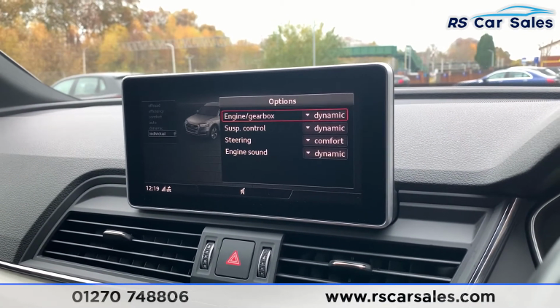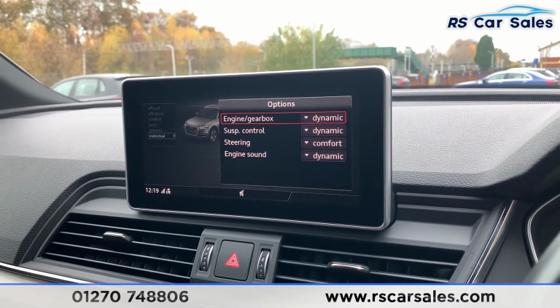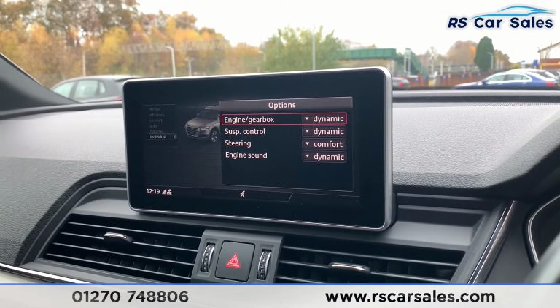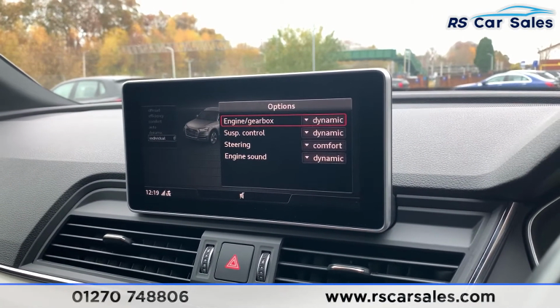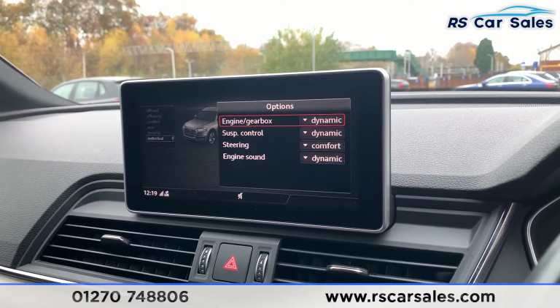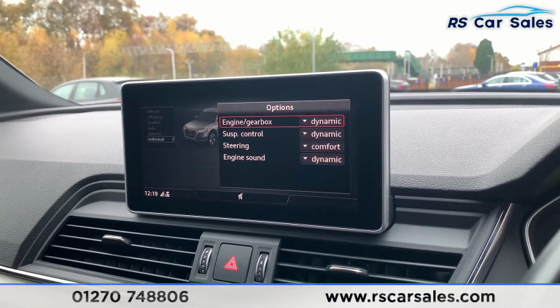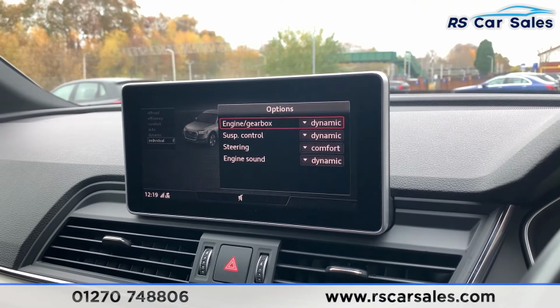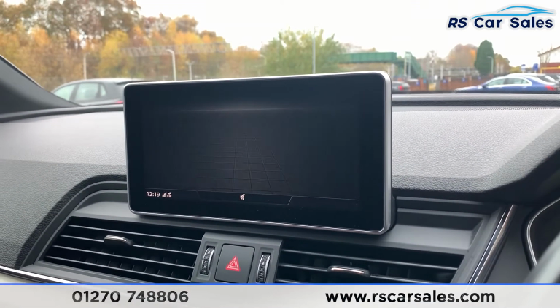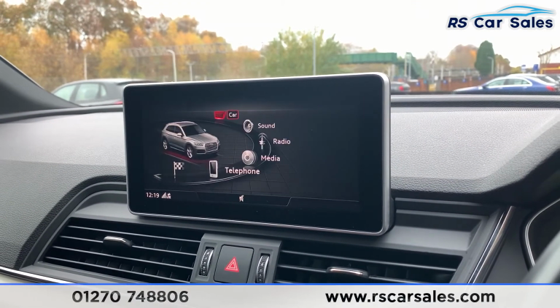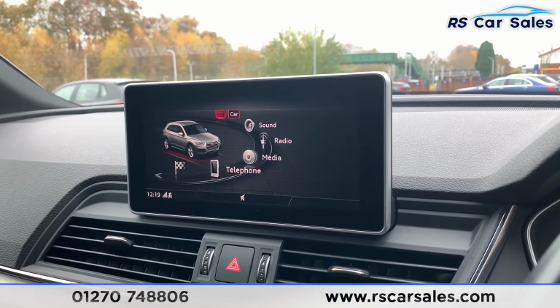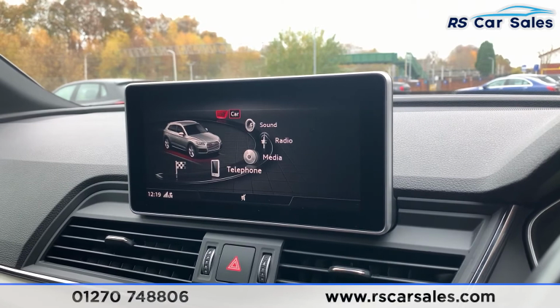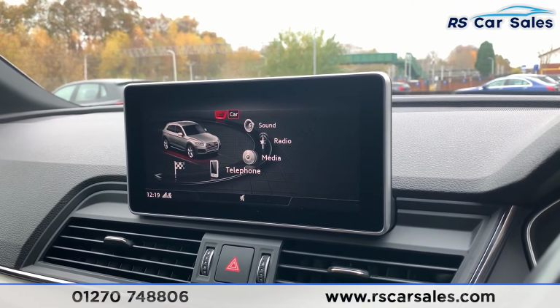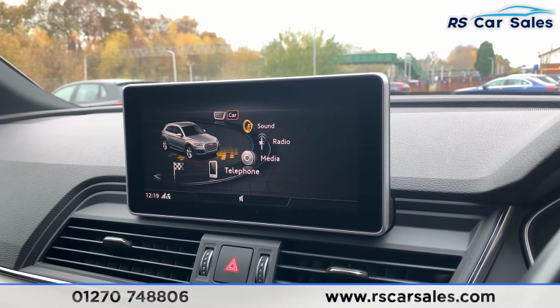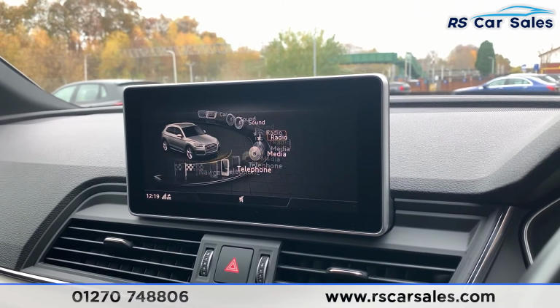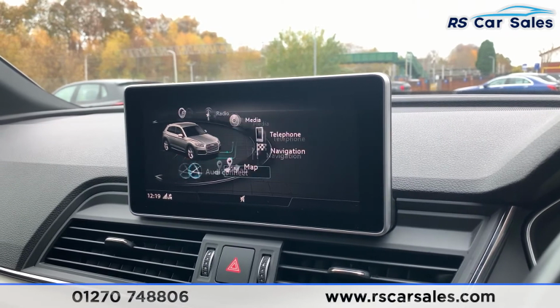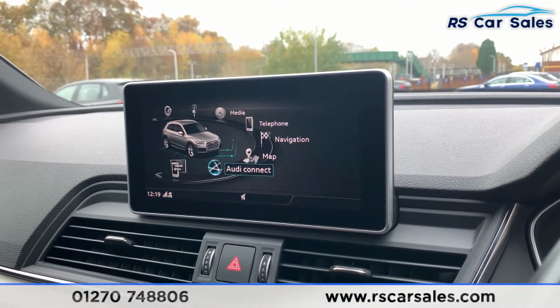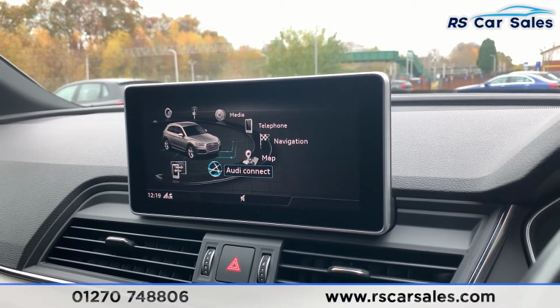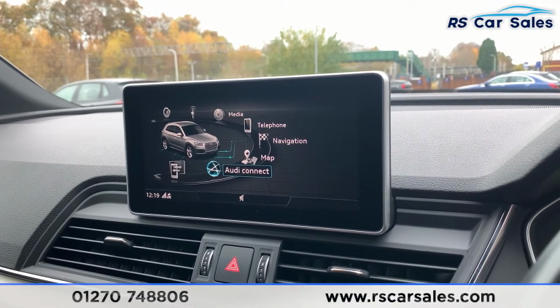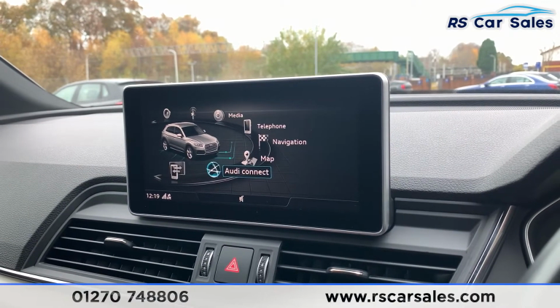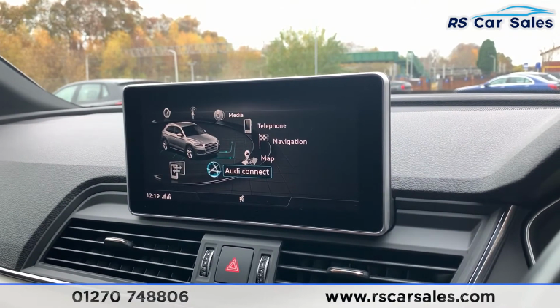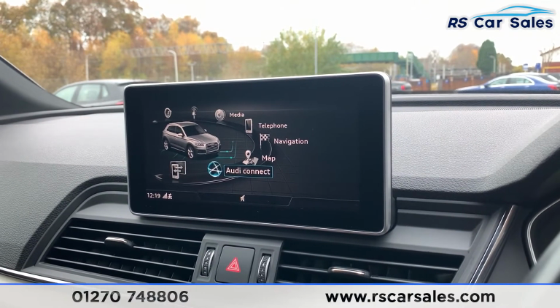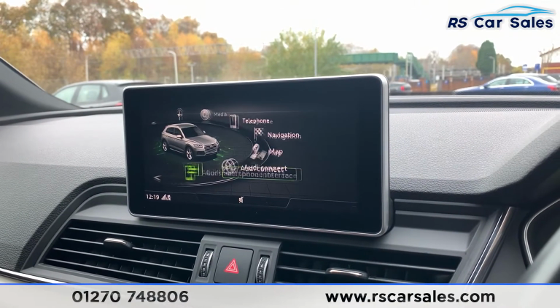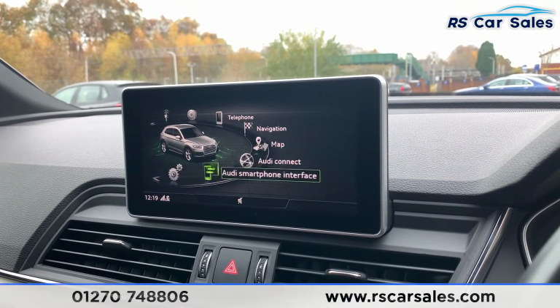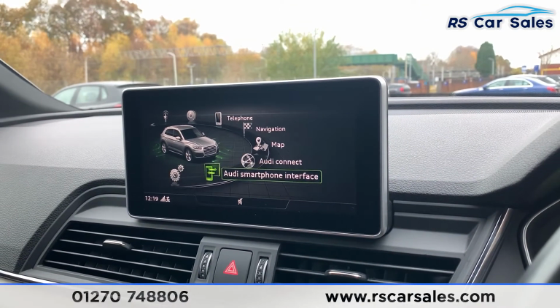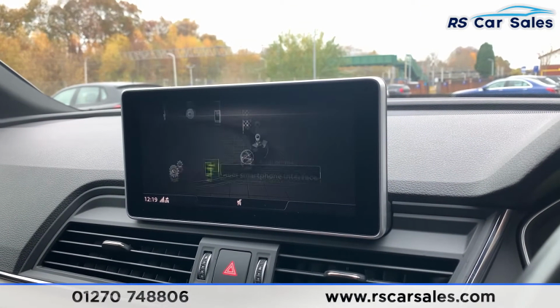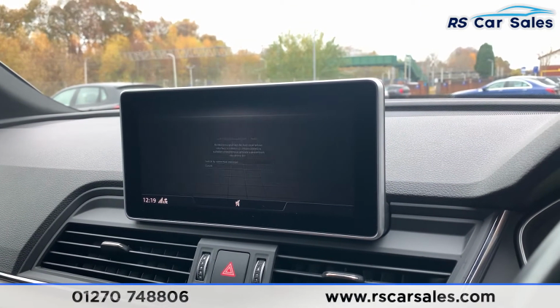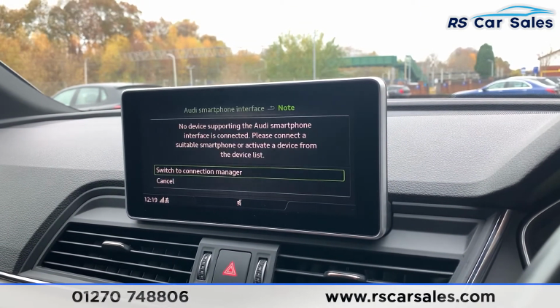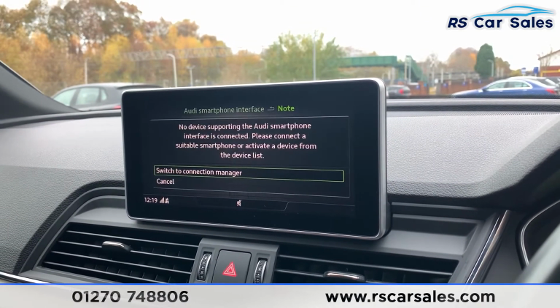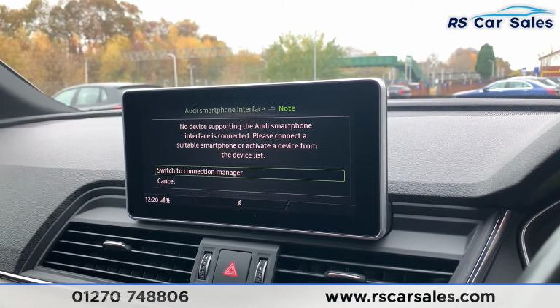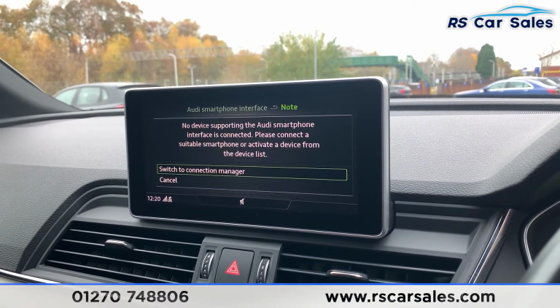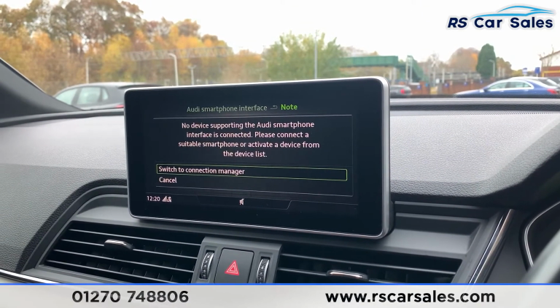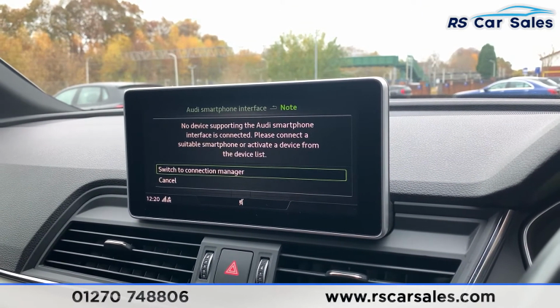In individual mode you can adapt all those different settings to suit your driving preferences. Coming down here you do have your Audi Connect and also the Audi smartphone interface.